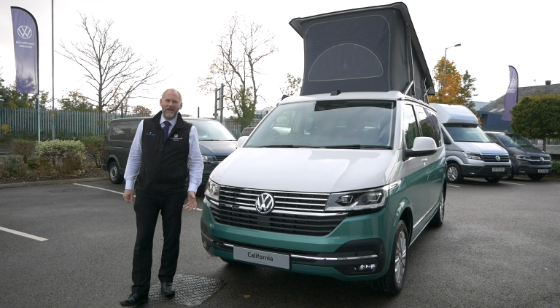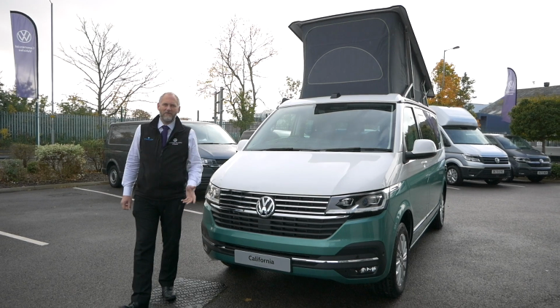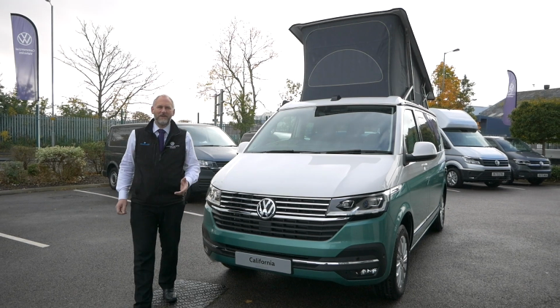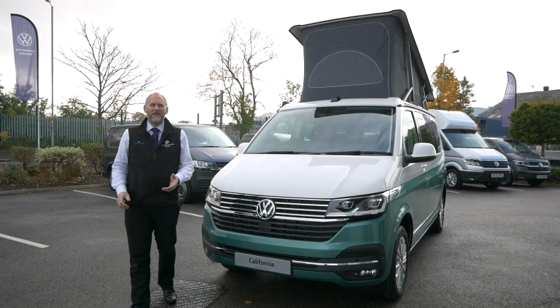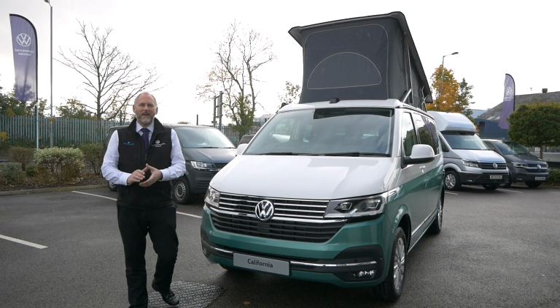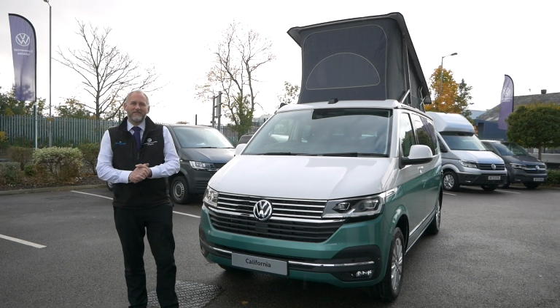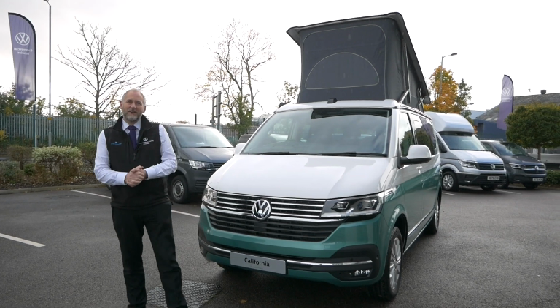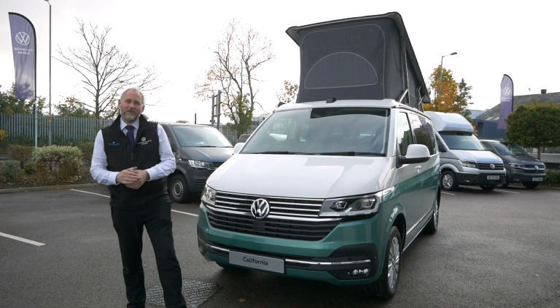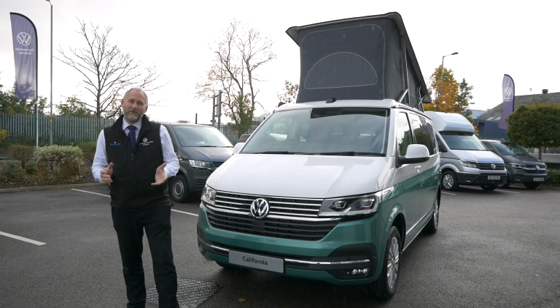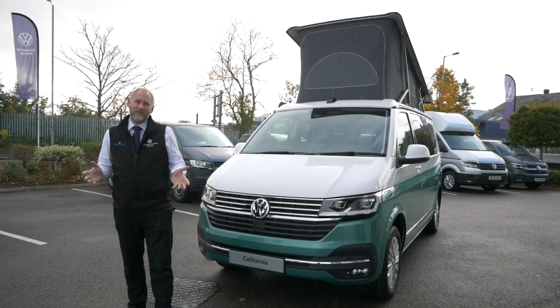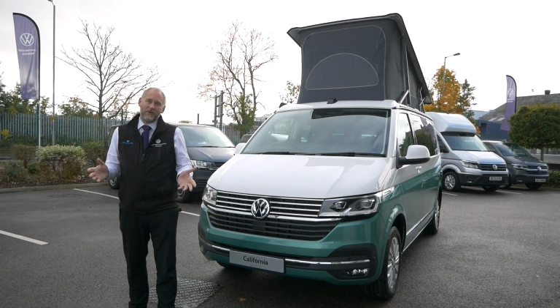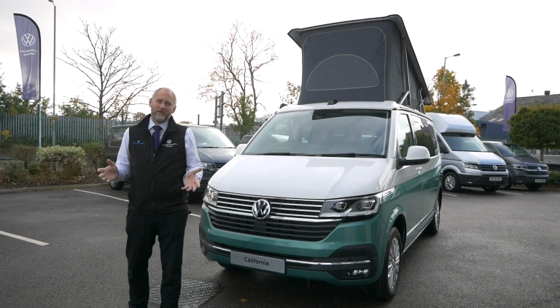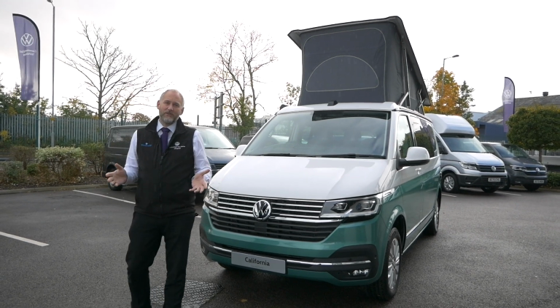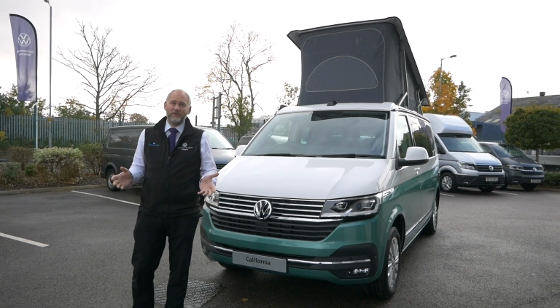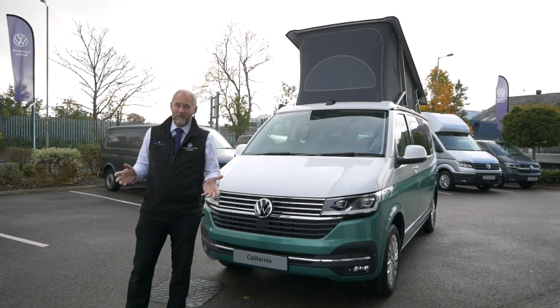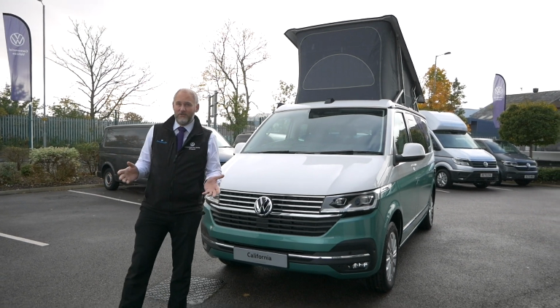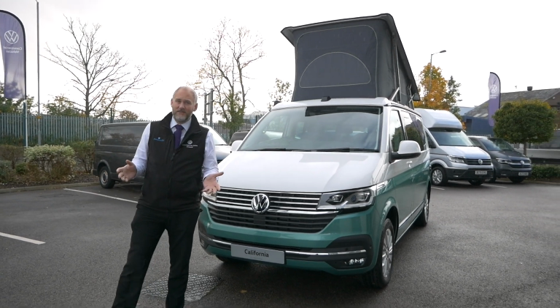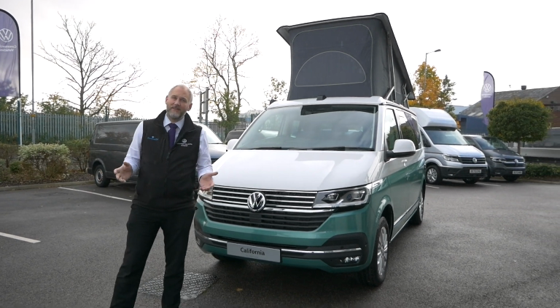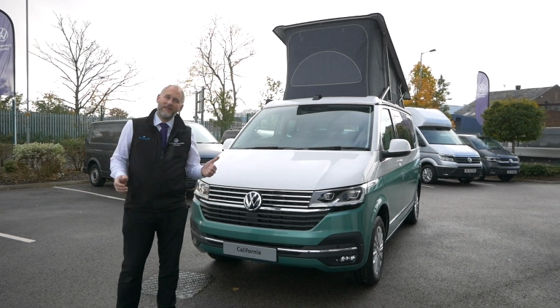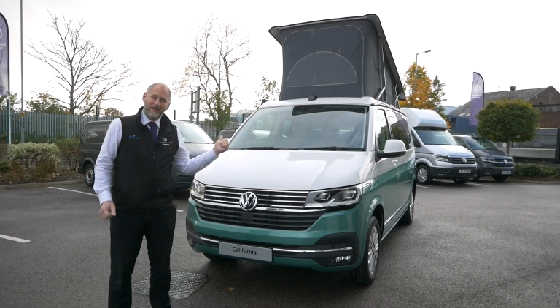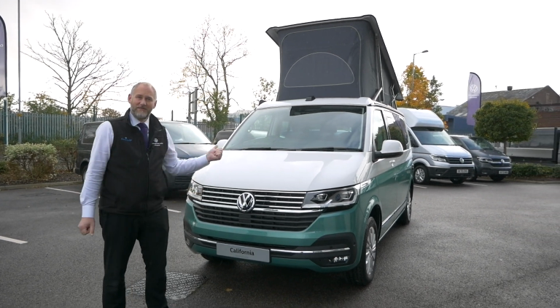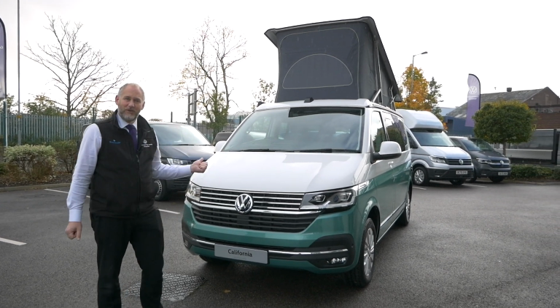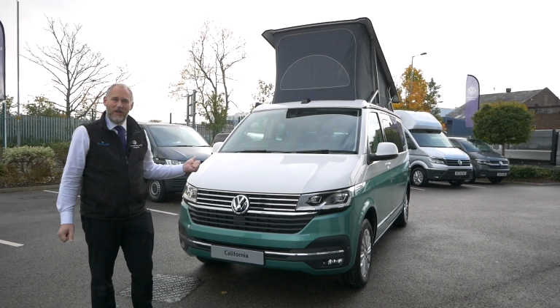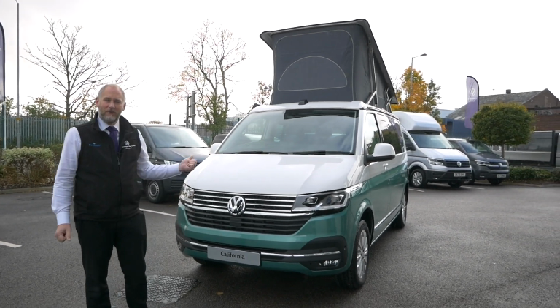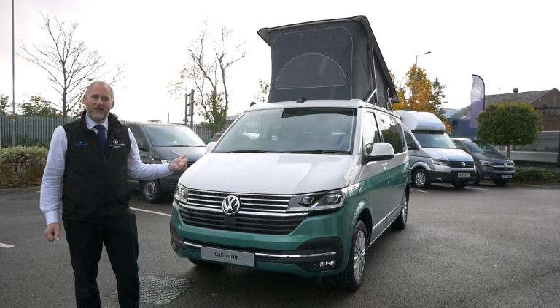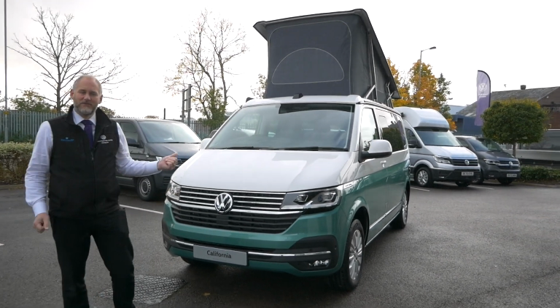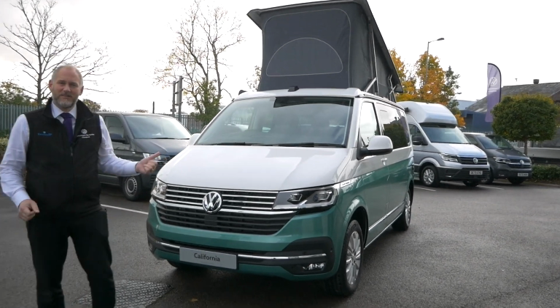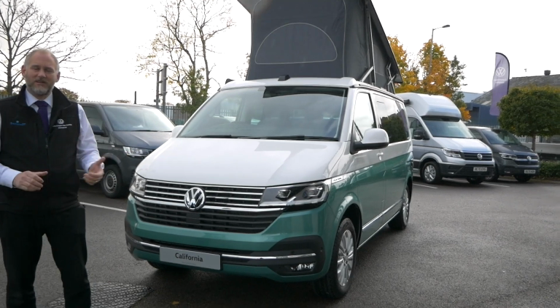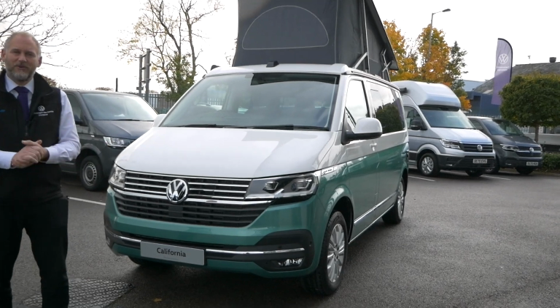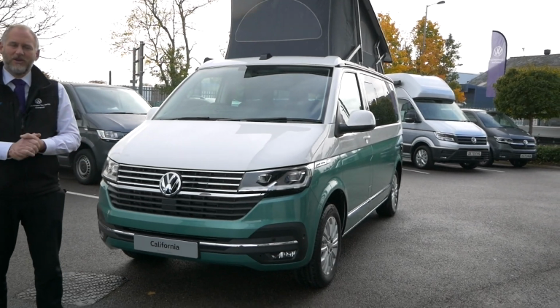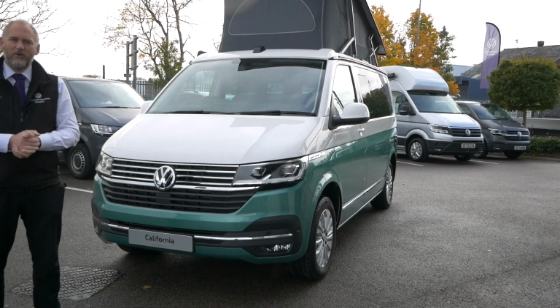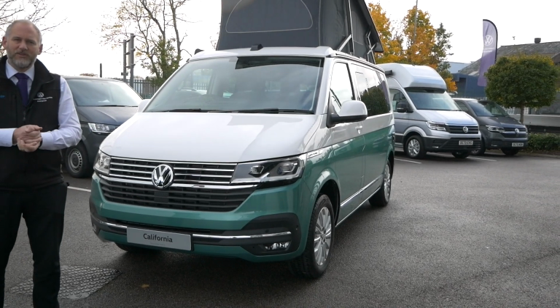Hi everybody, today we thought we'd take you around our new demonstrator. It's a vehicle behind me here, so it's the California Ocean.